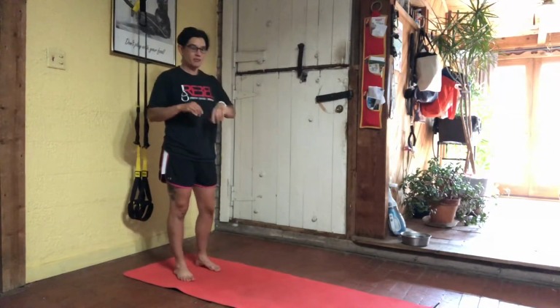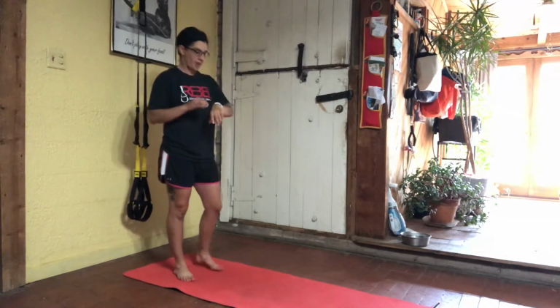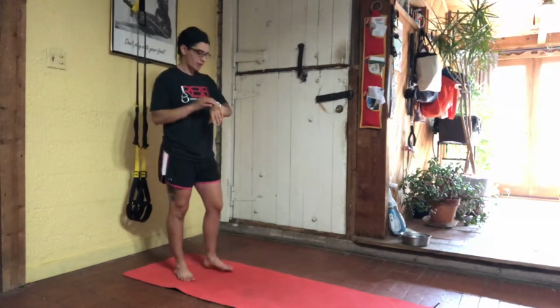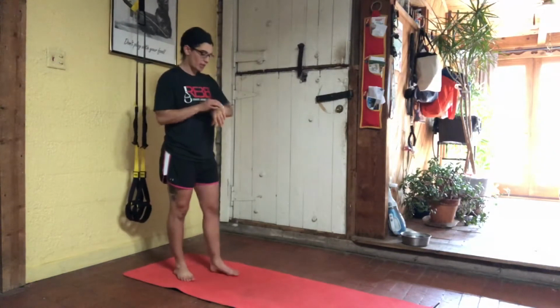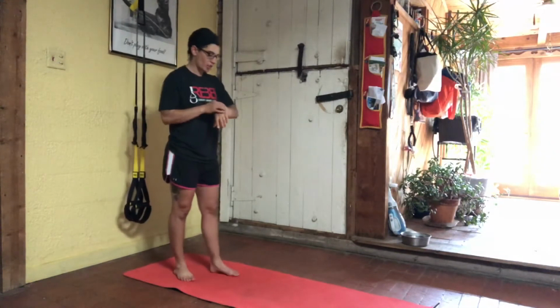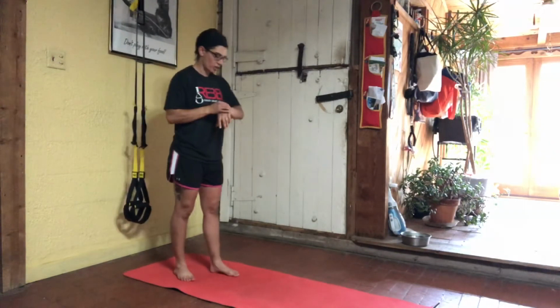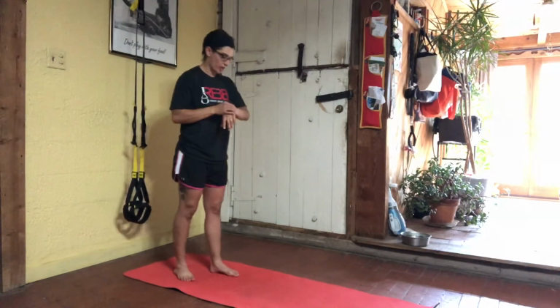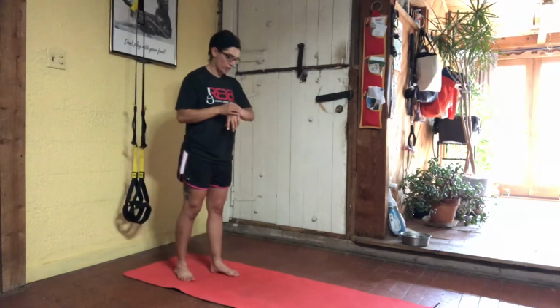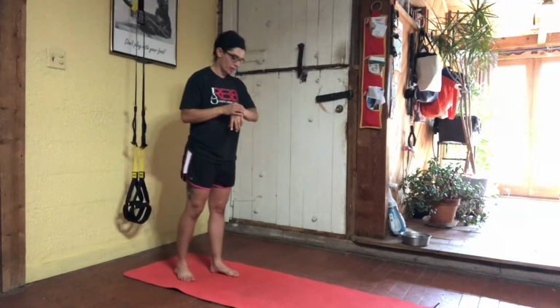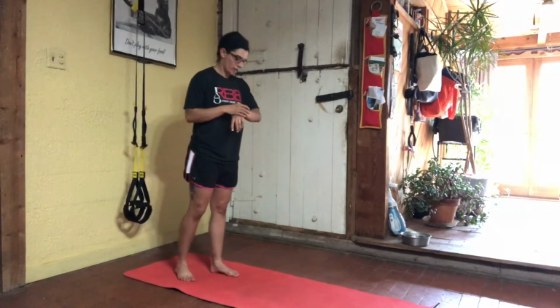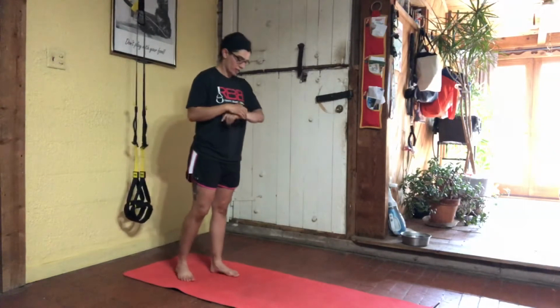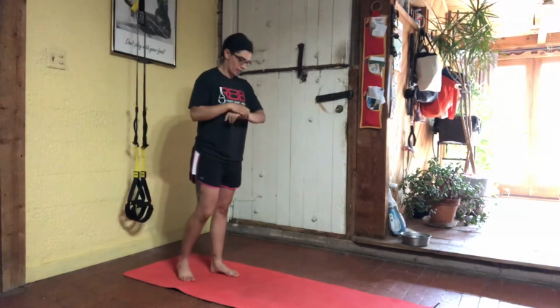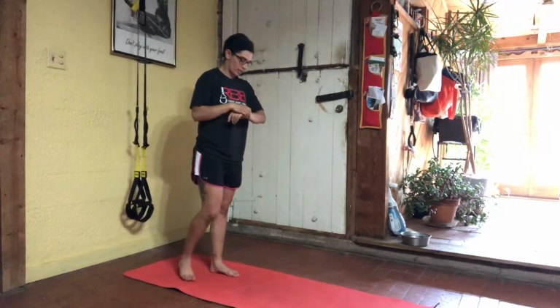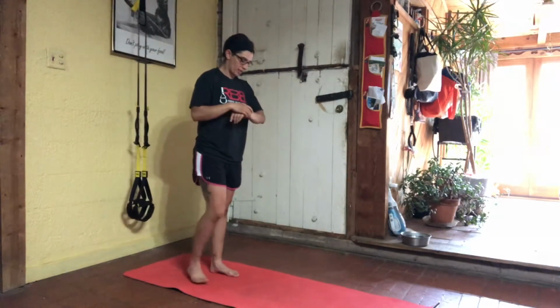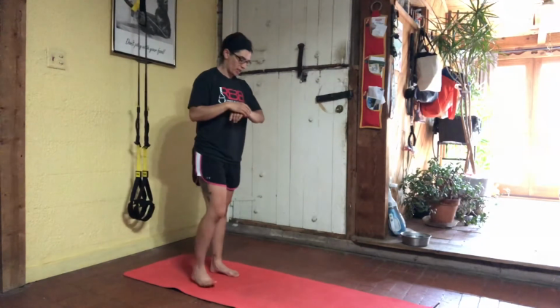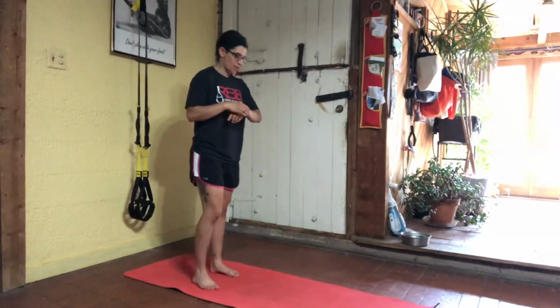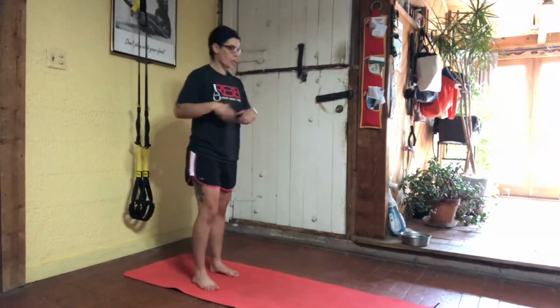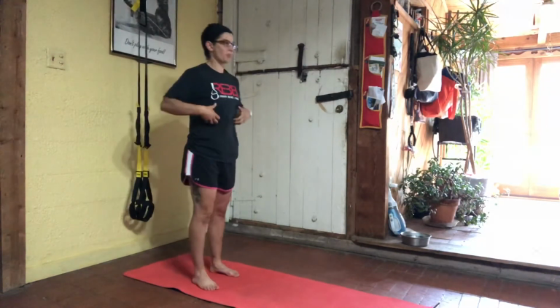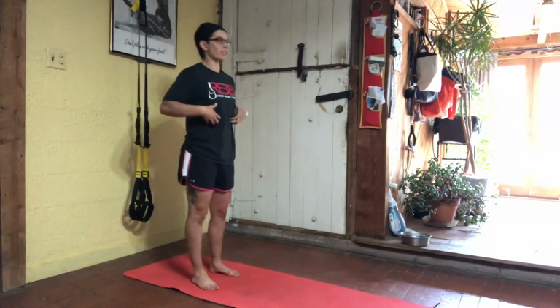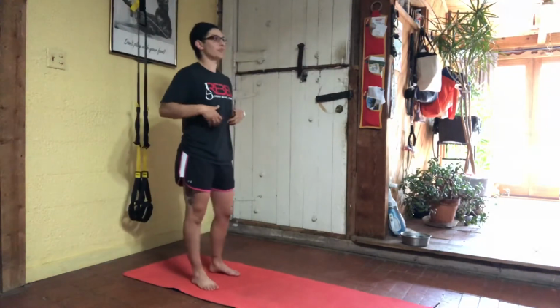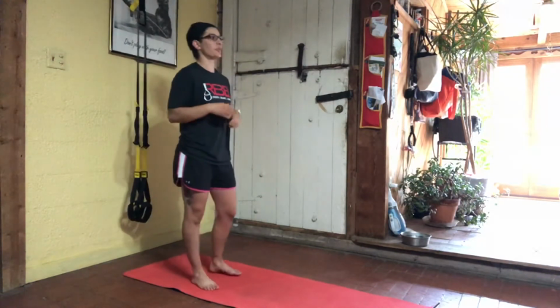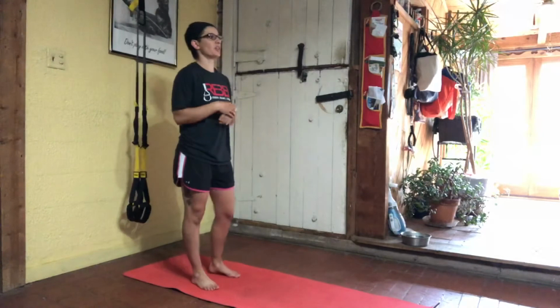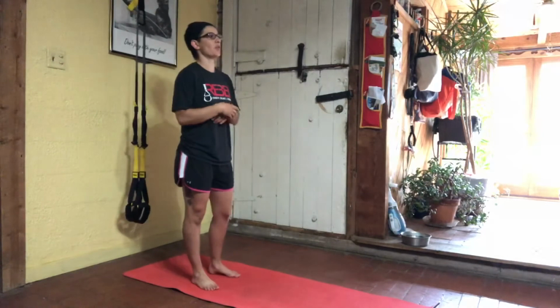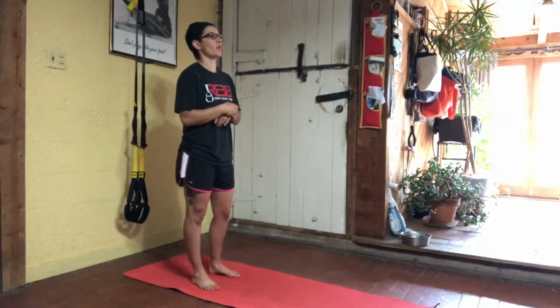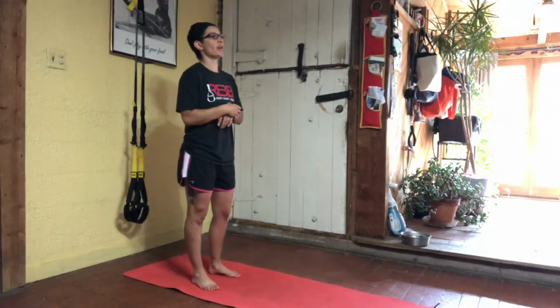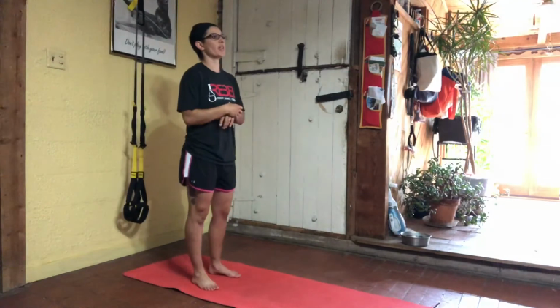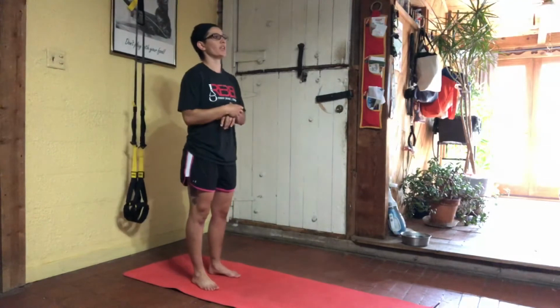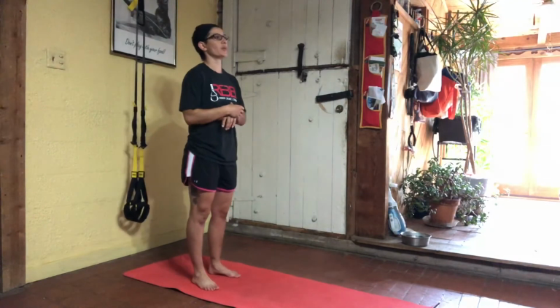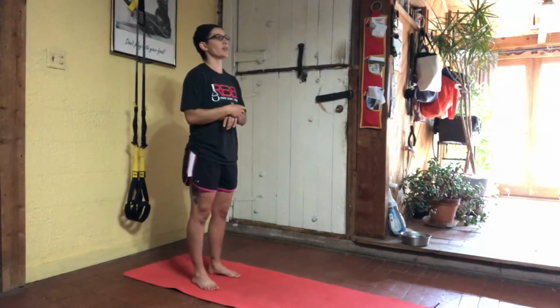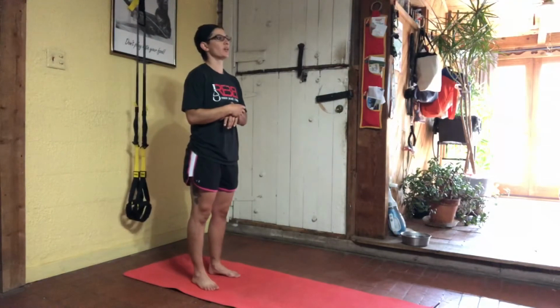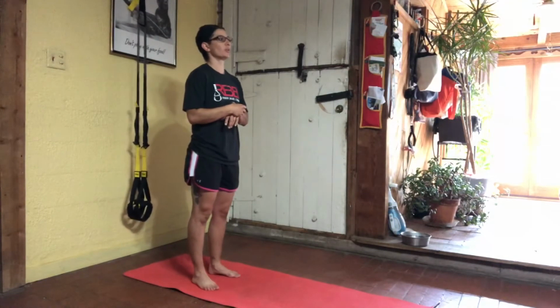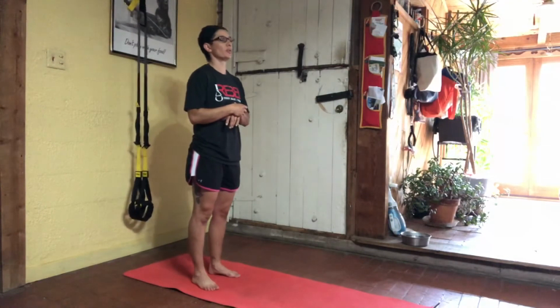Five to each leg. This is to get us nice and warm. Lift with your core. And here we go.